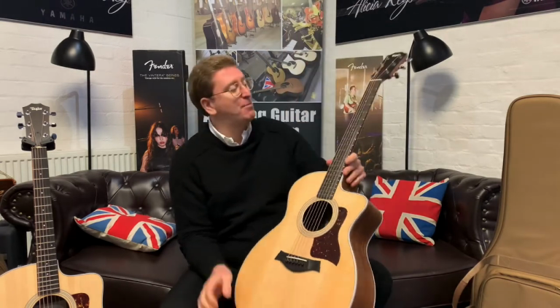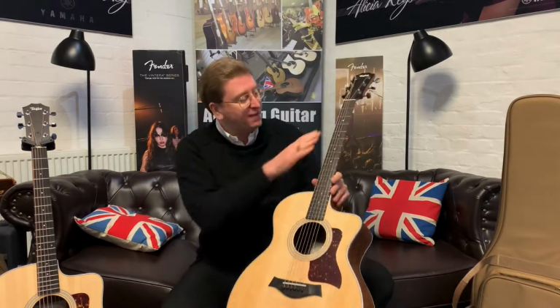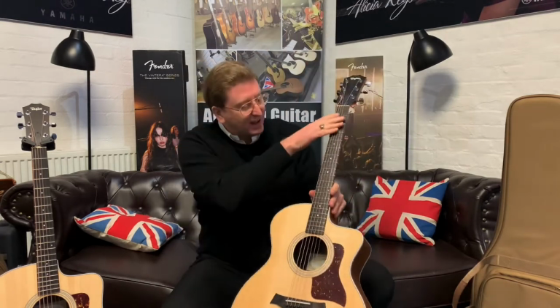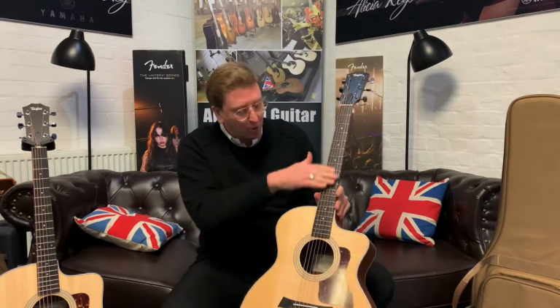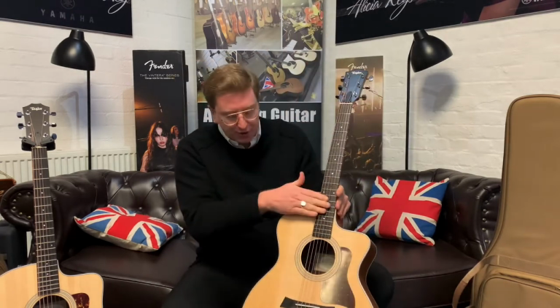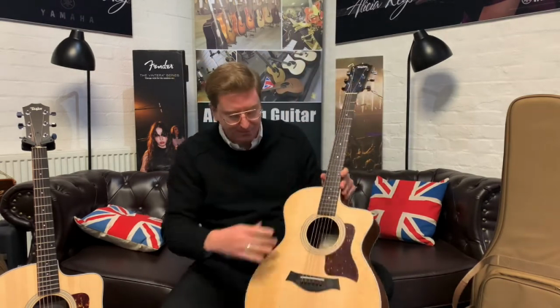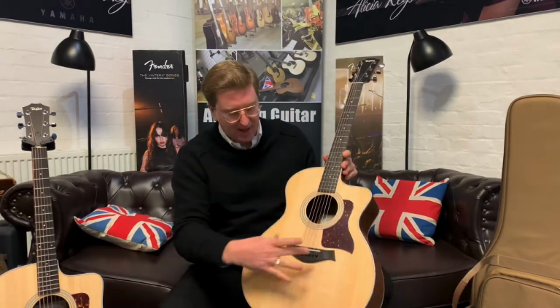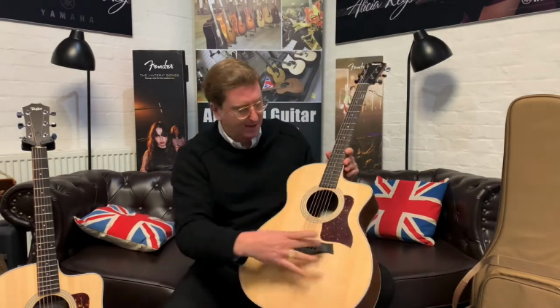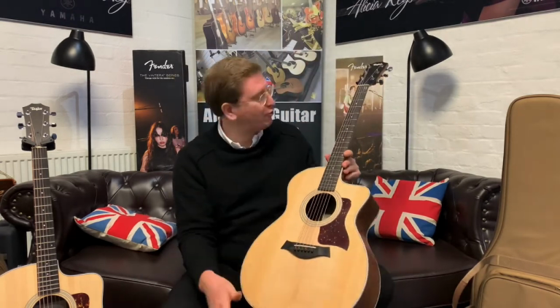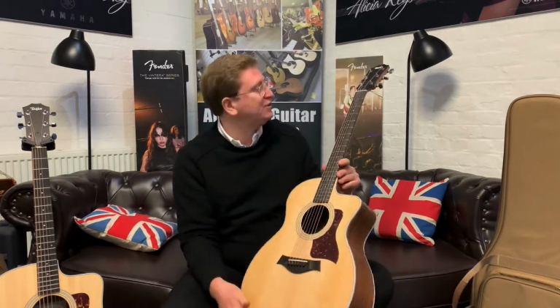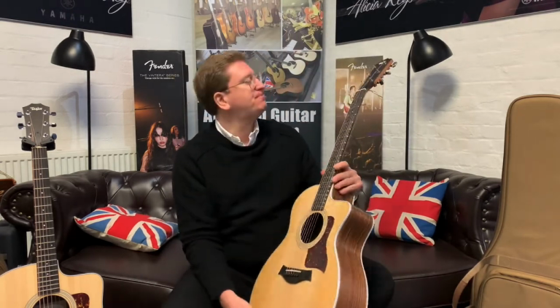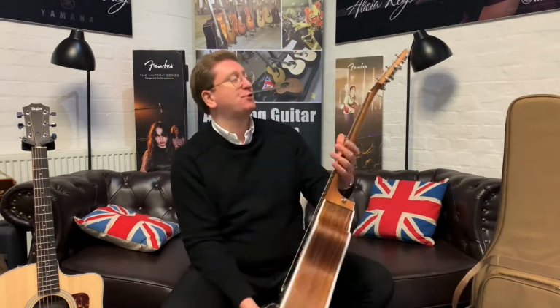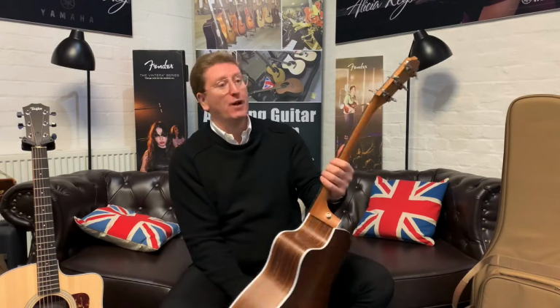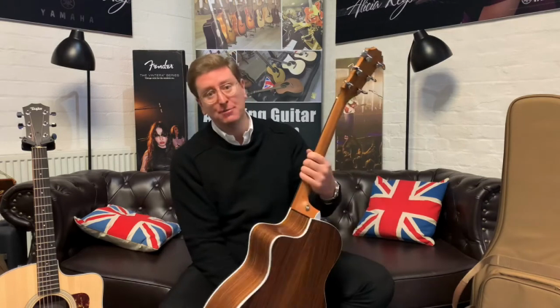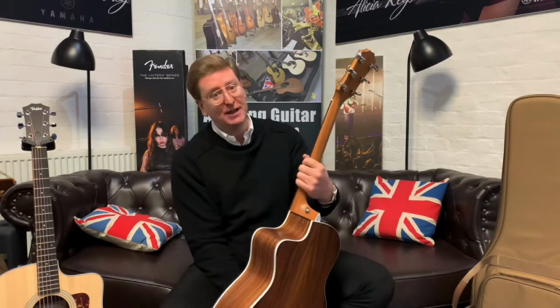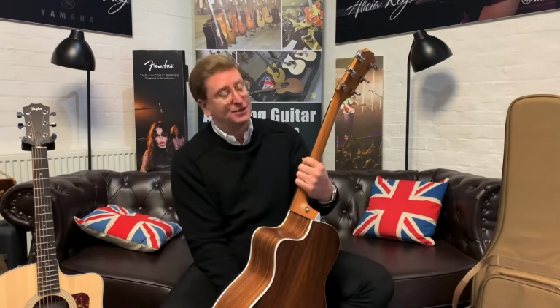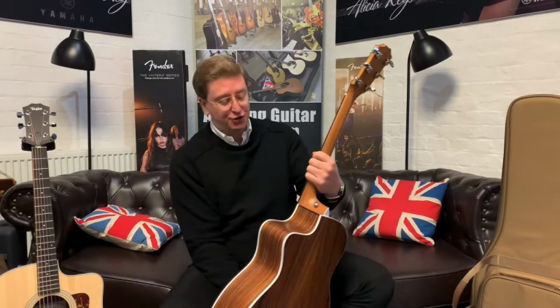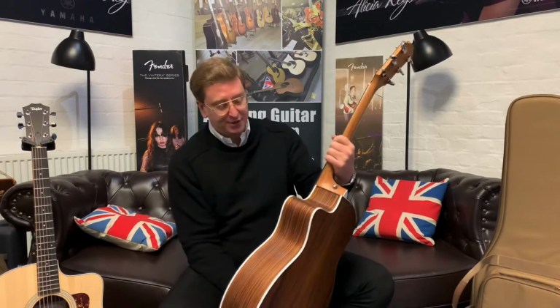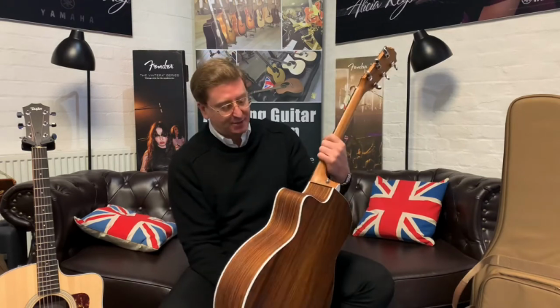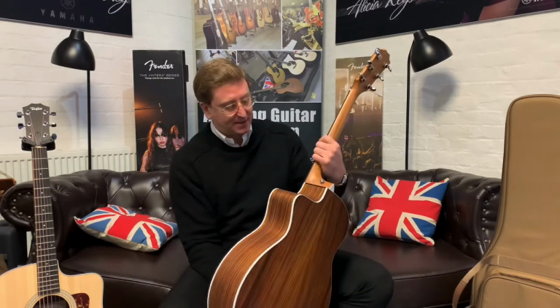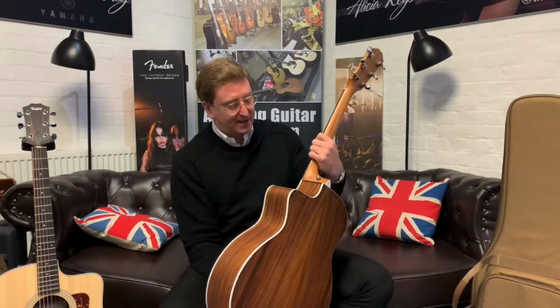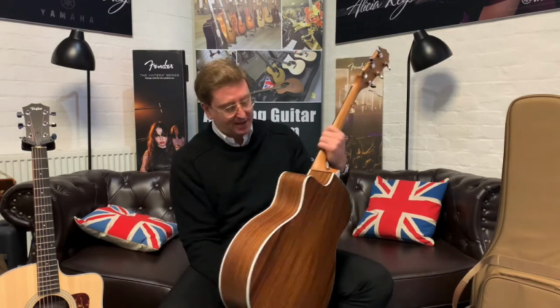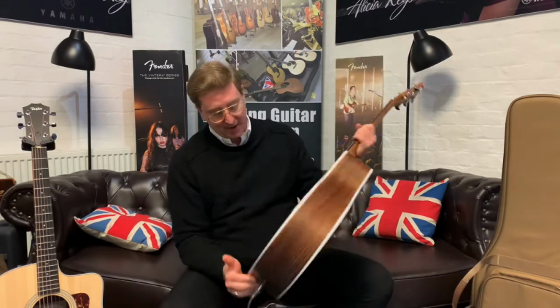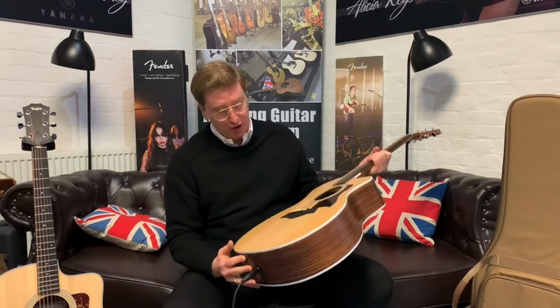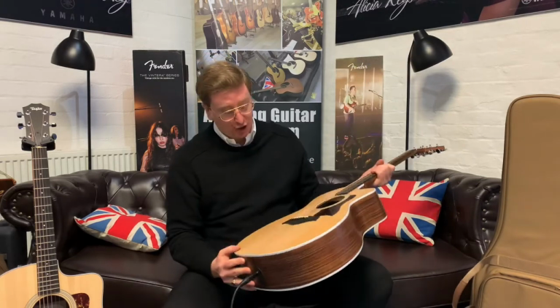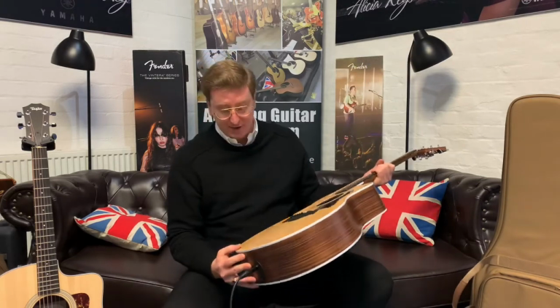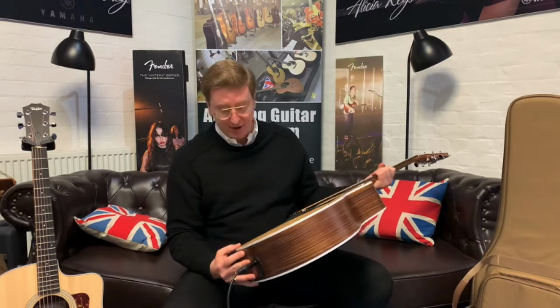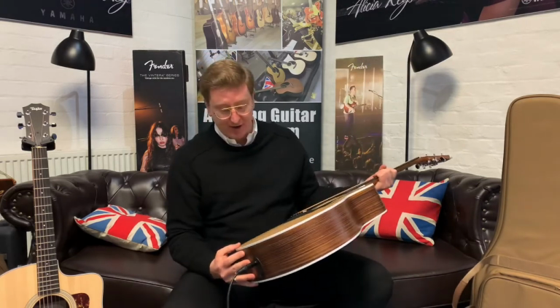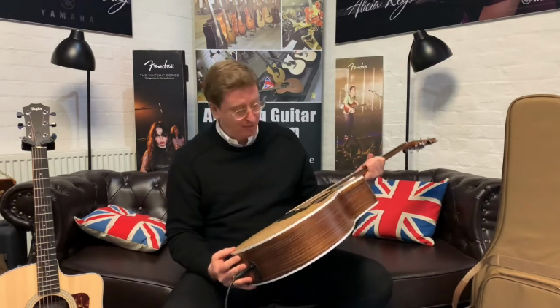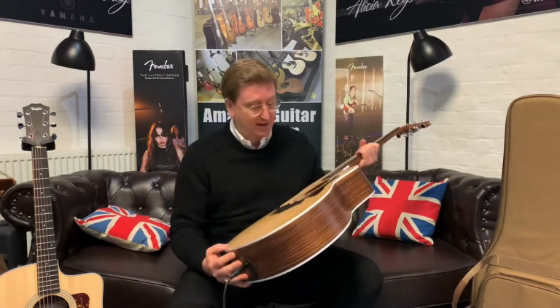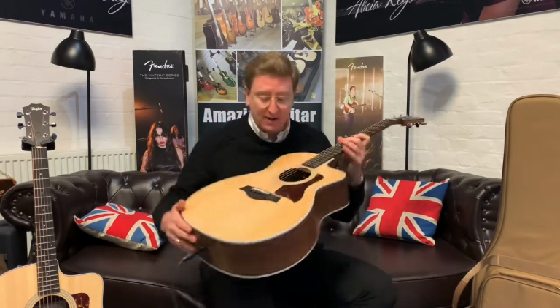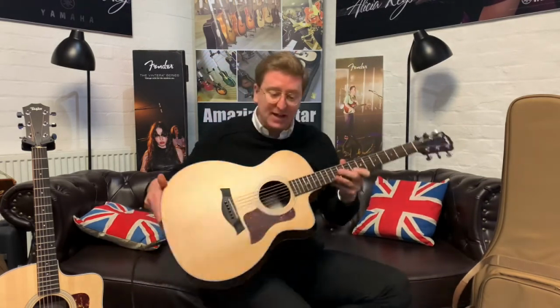Ebony fingerboards, ebony bridge, great machine heads for tuning stability, and the tone is really there.